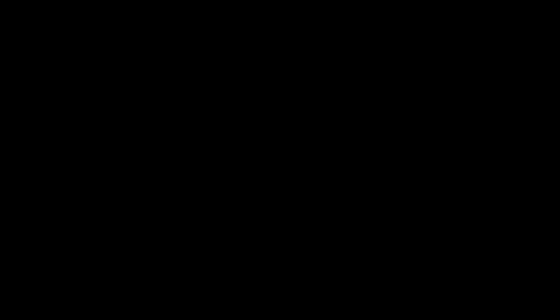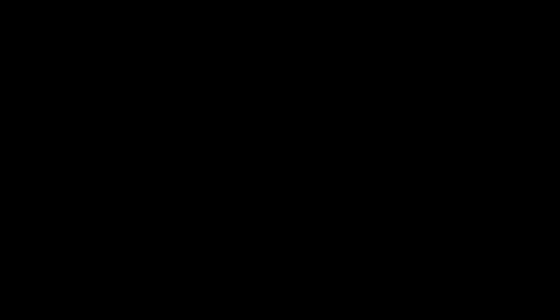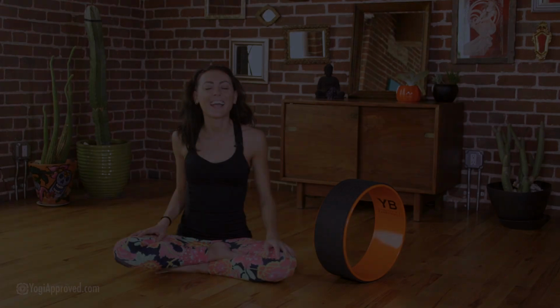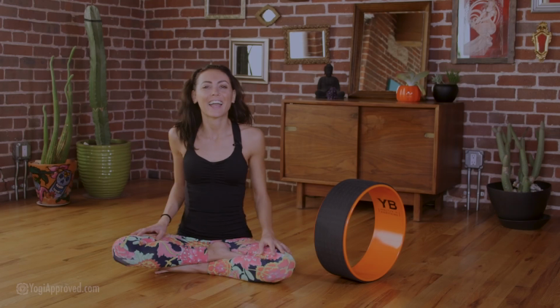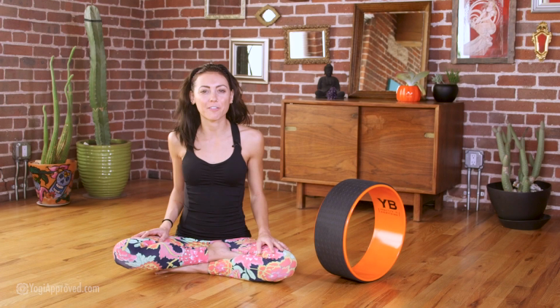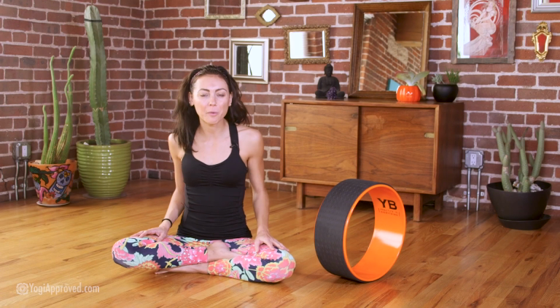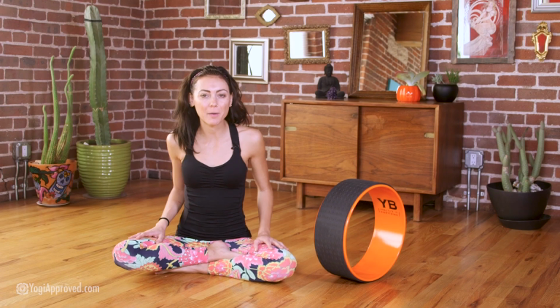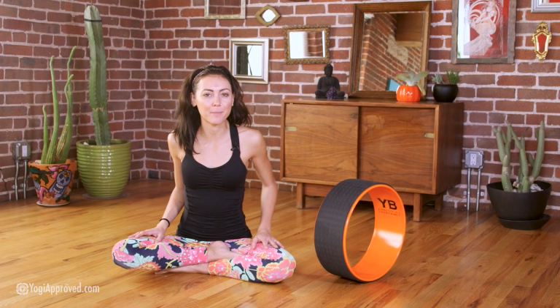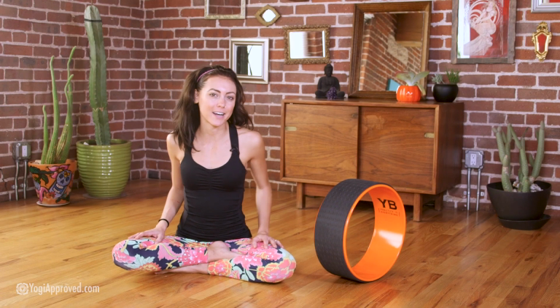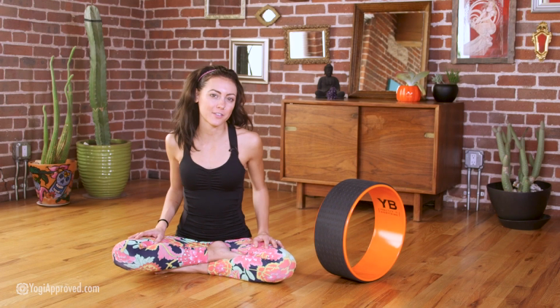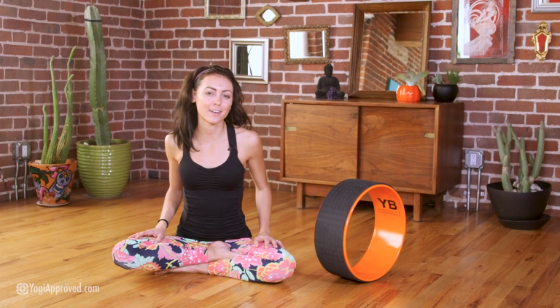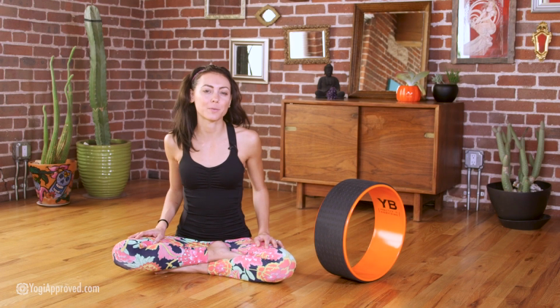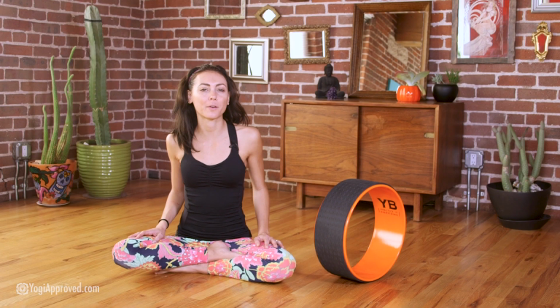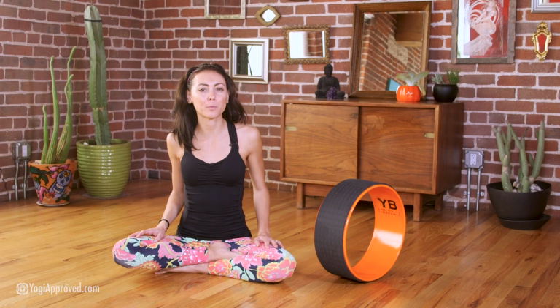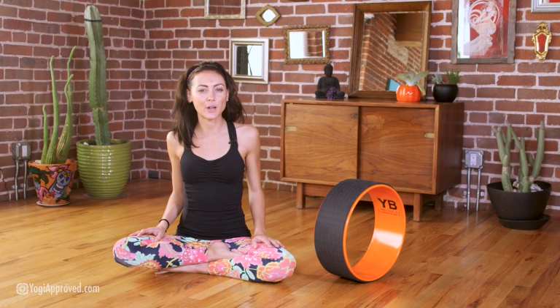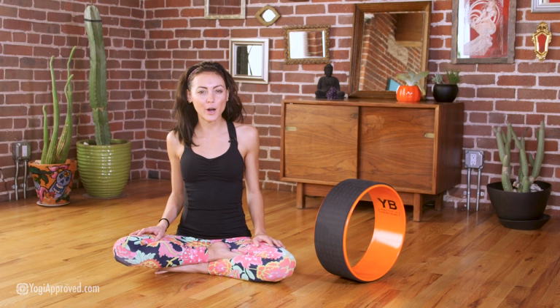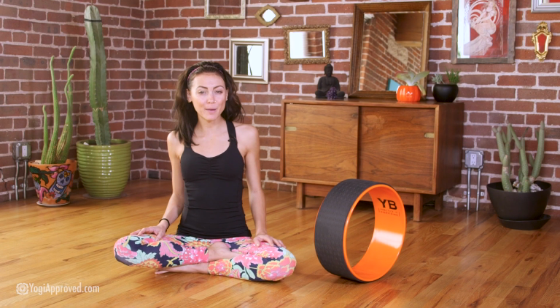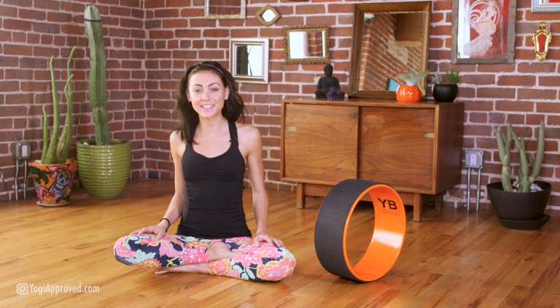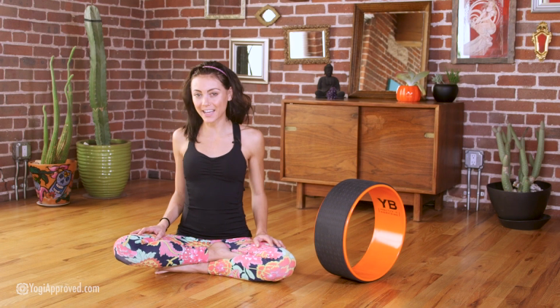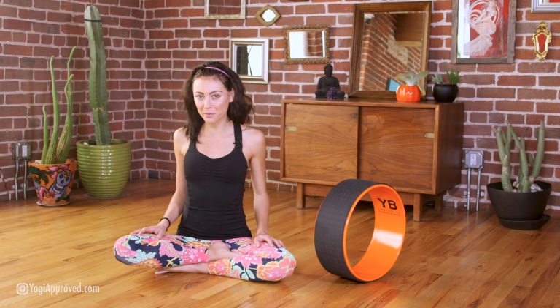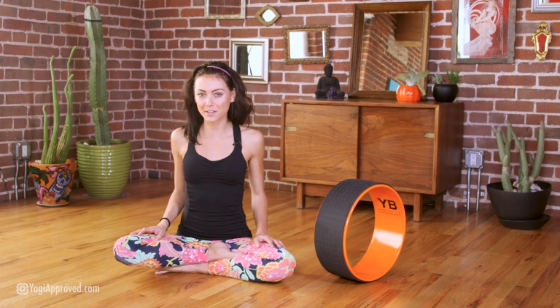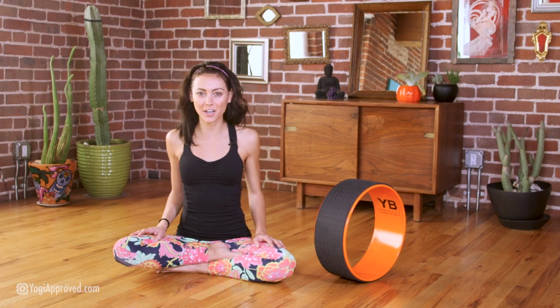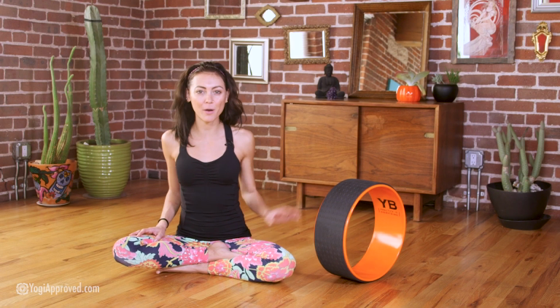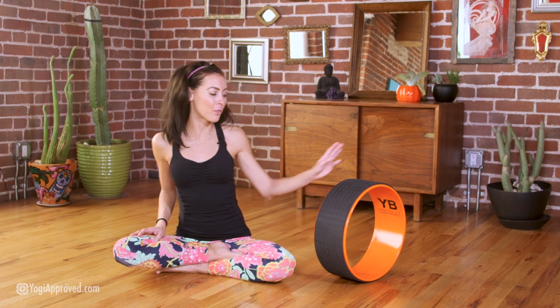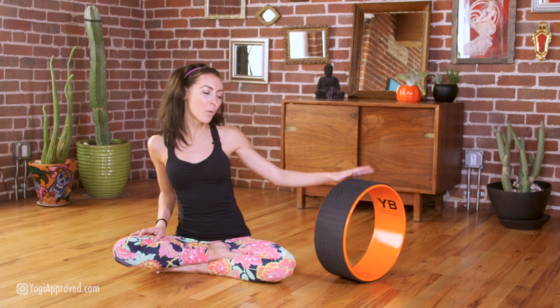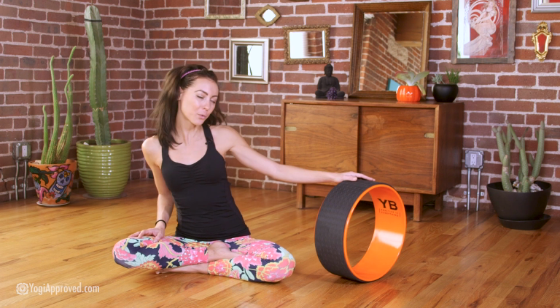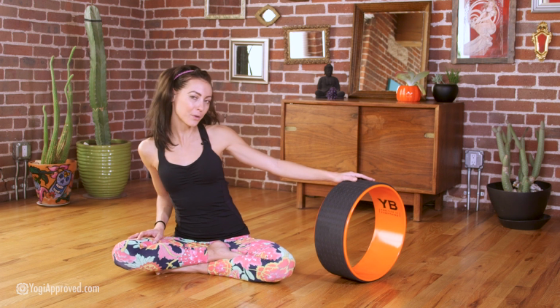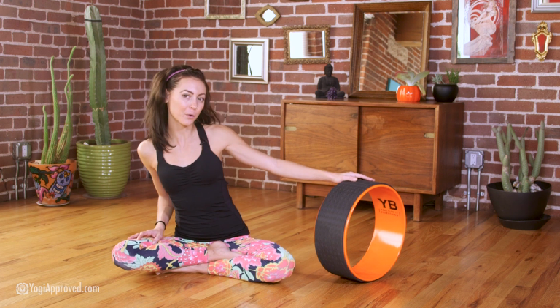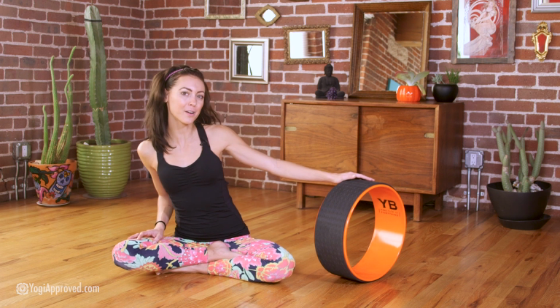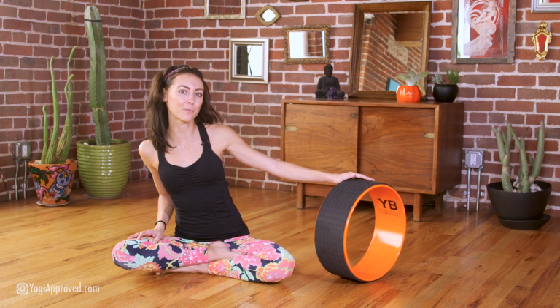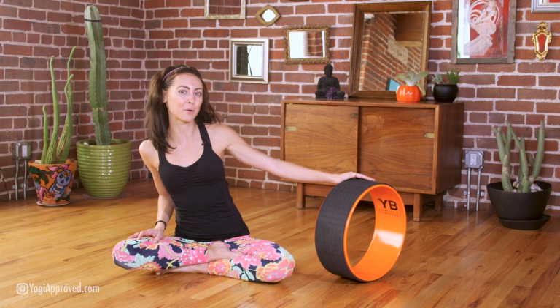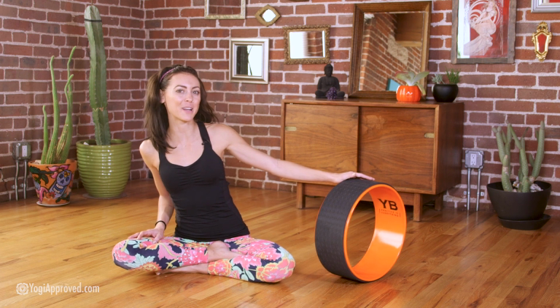Hey everyone, my name is Ashton August with yogiapproved.com, and today we're here to talk about the Wonder Wheel Yoga Wheel from Yoga Body.